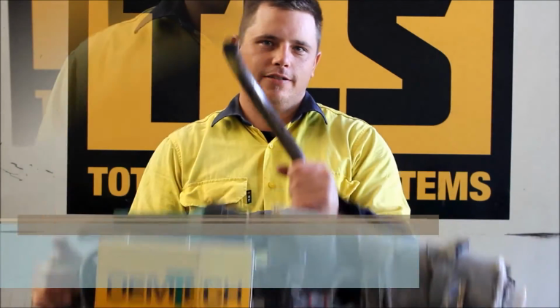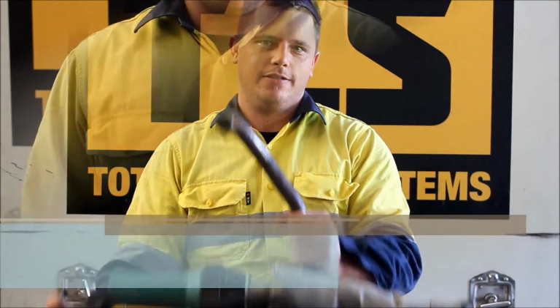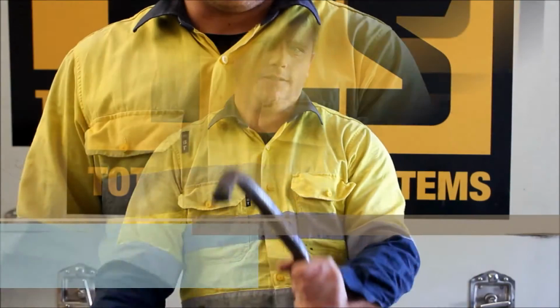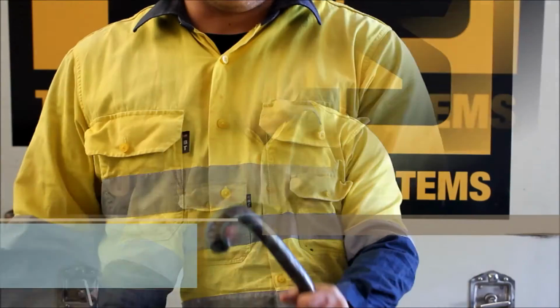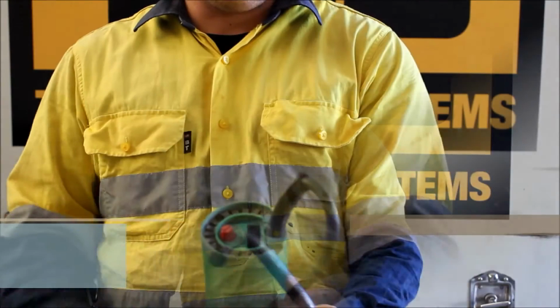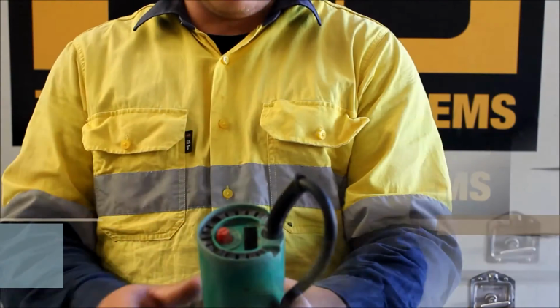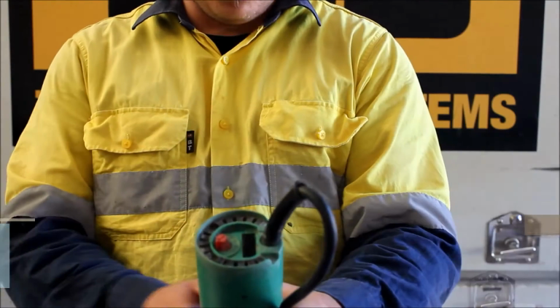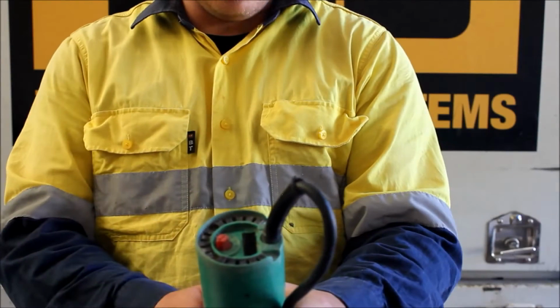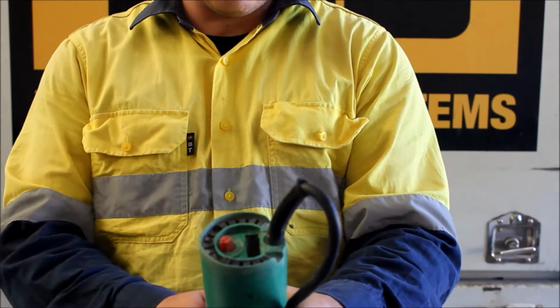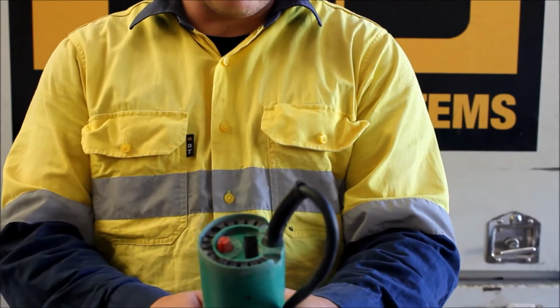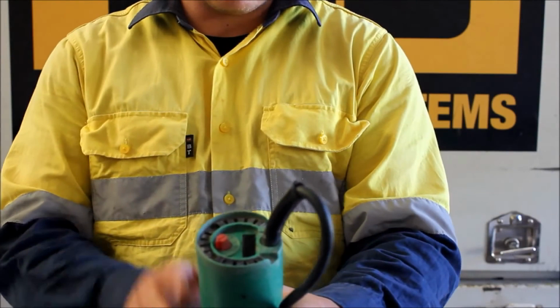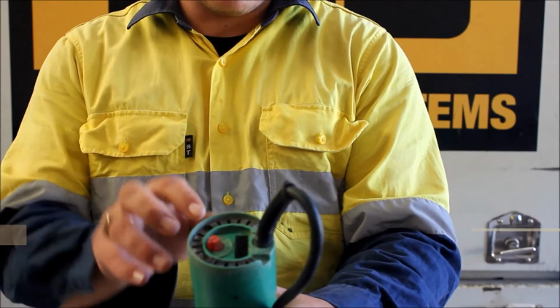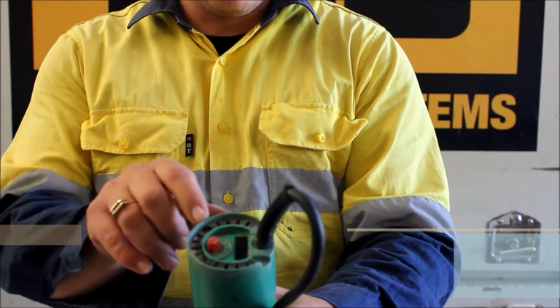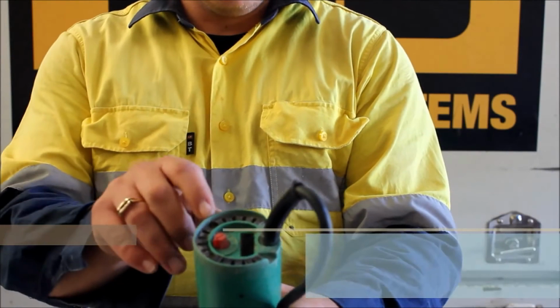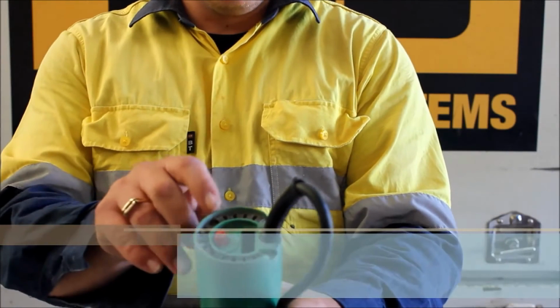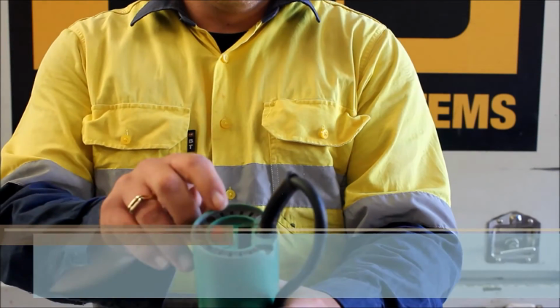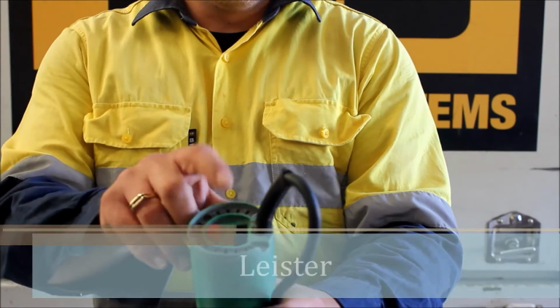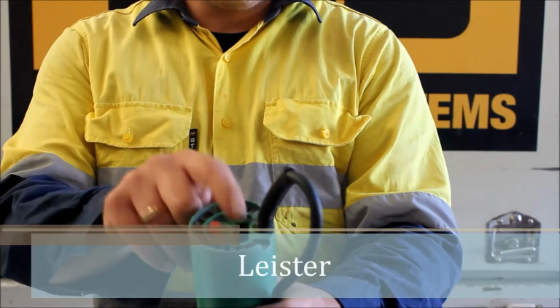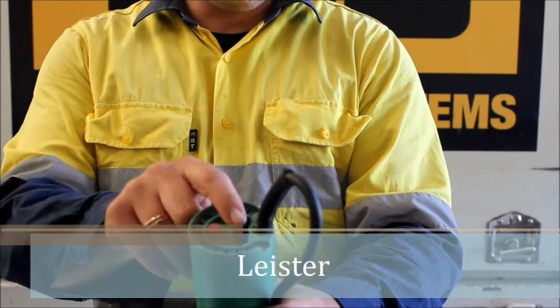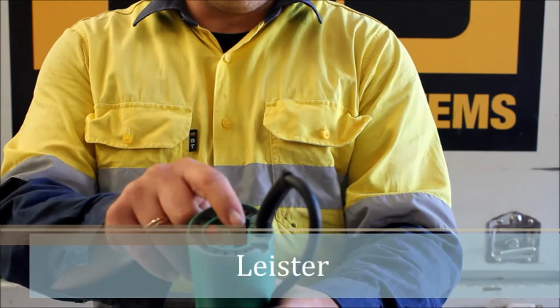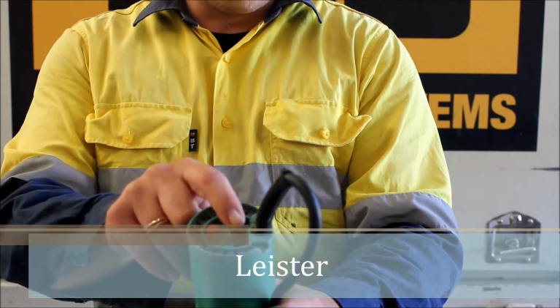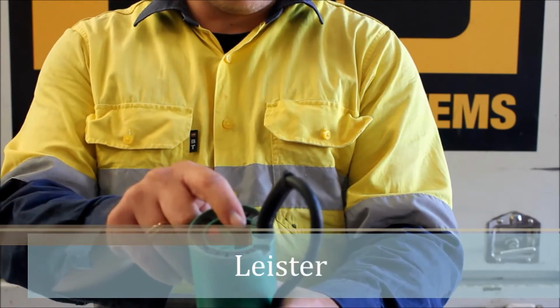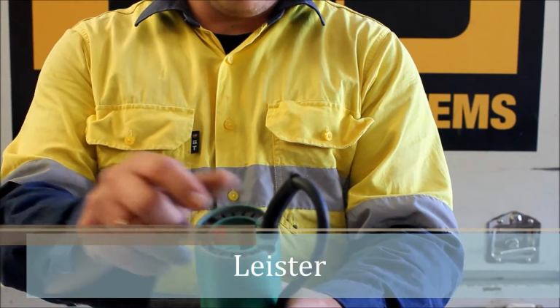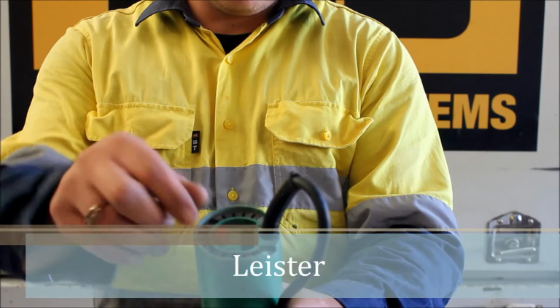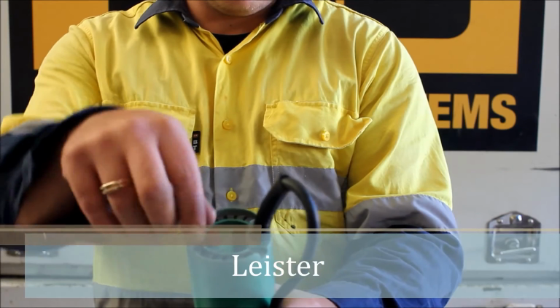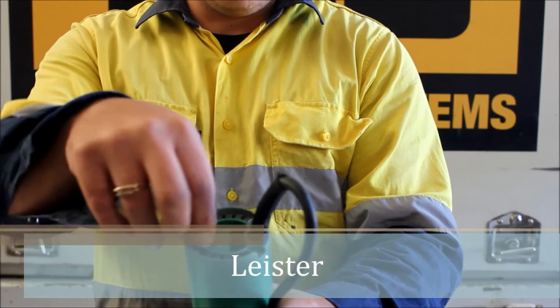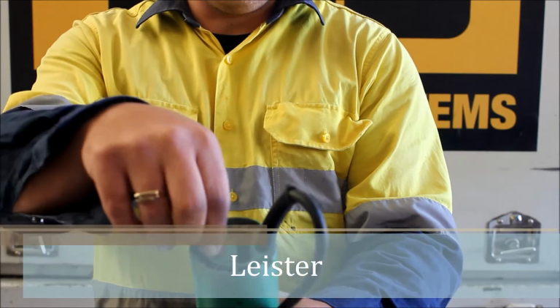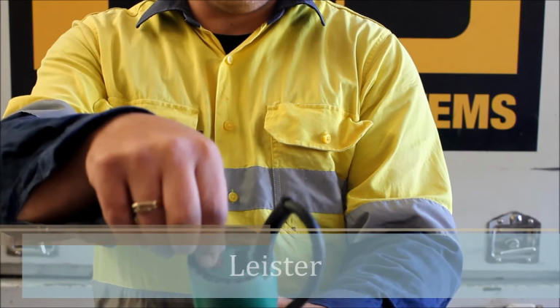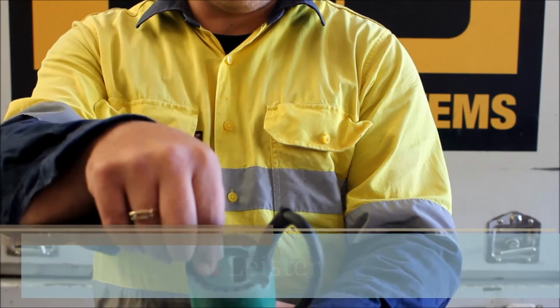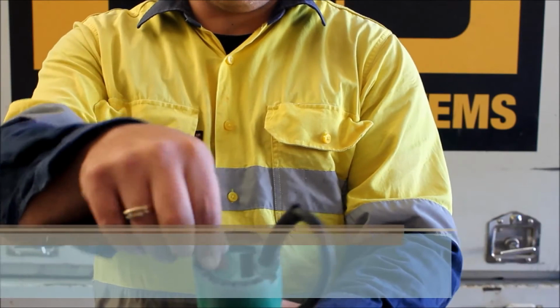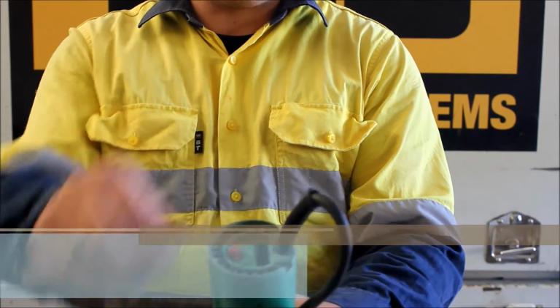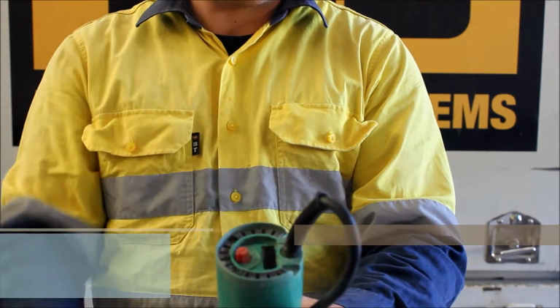First we're using the Leicester. This is your on-off switch and this is your temperature control.